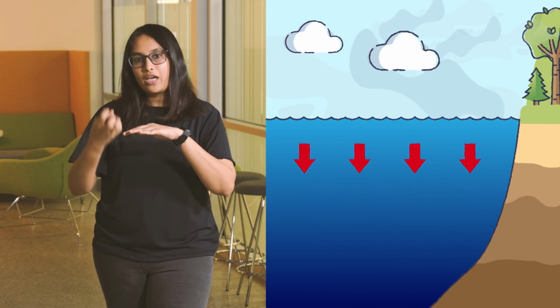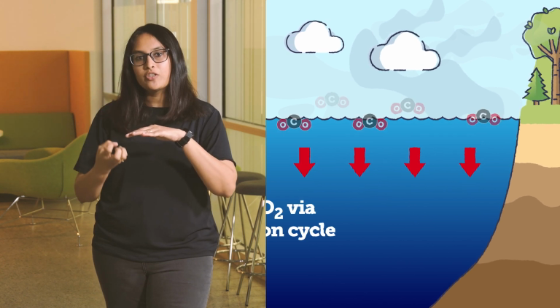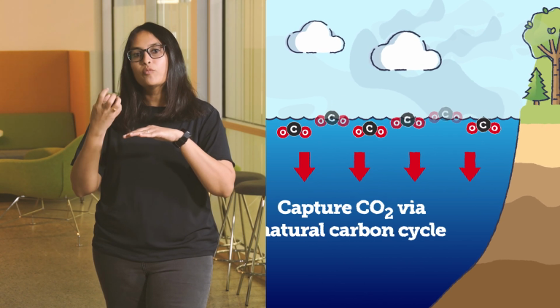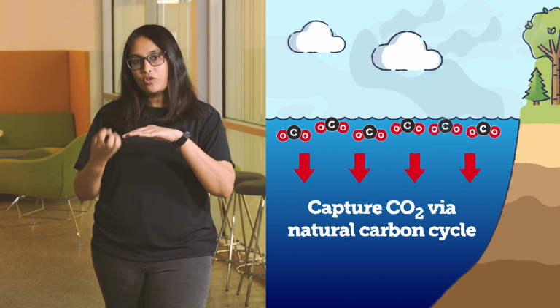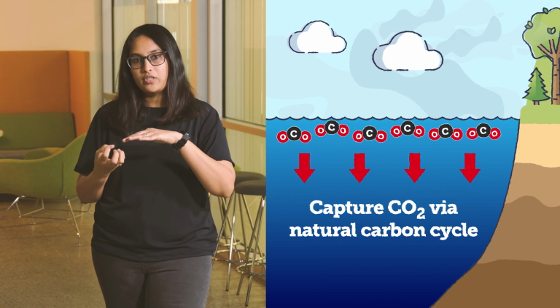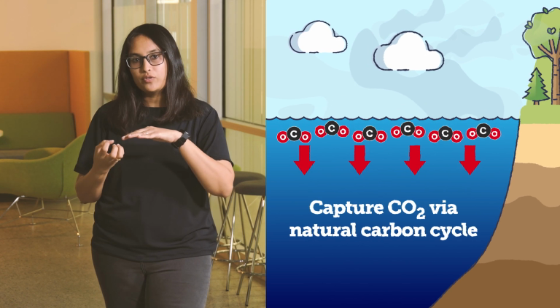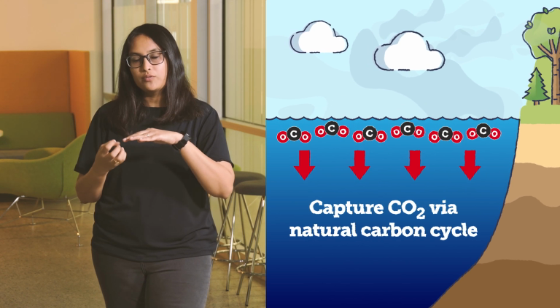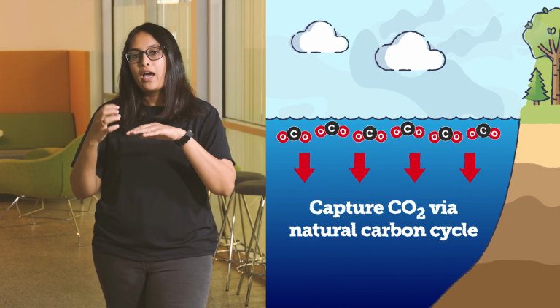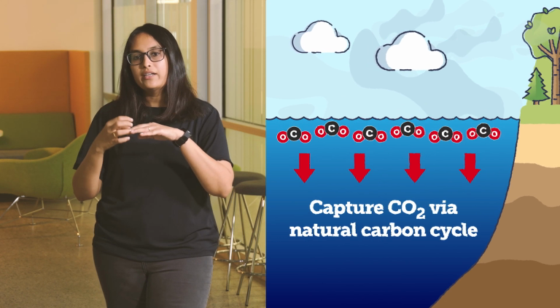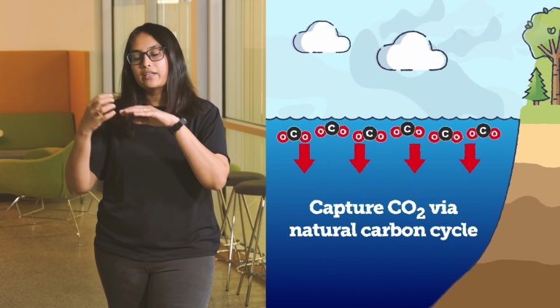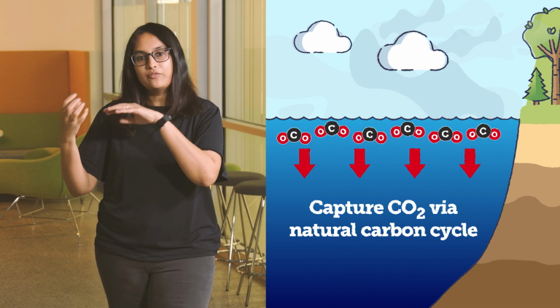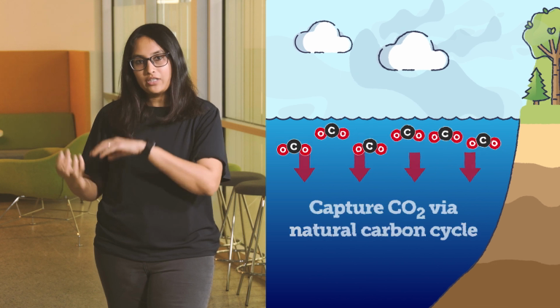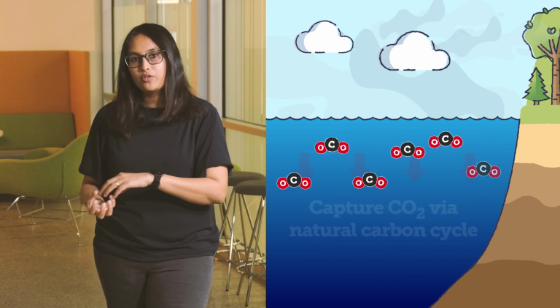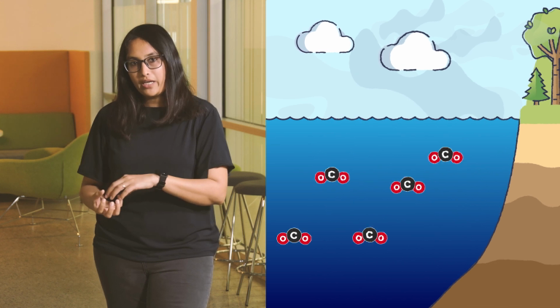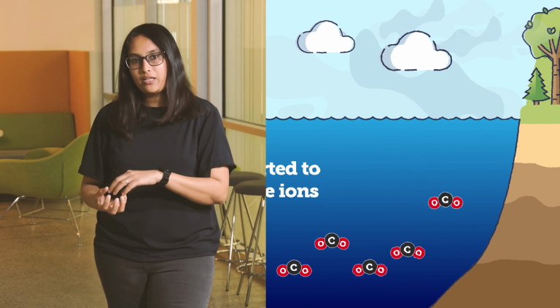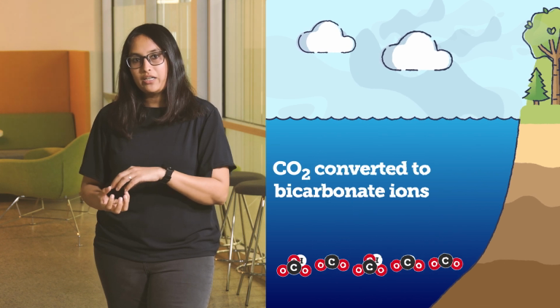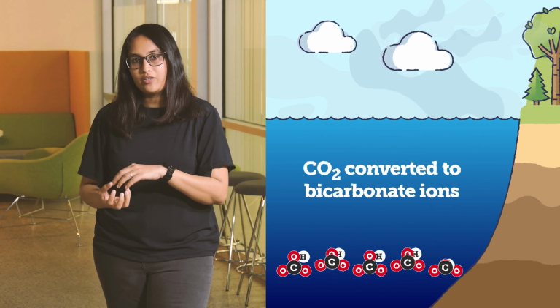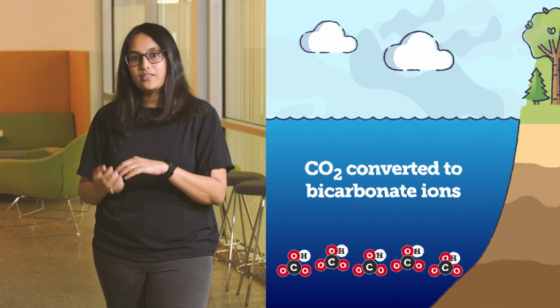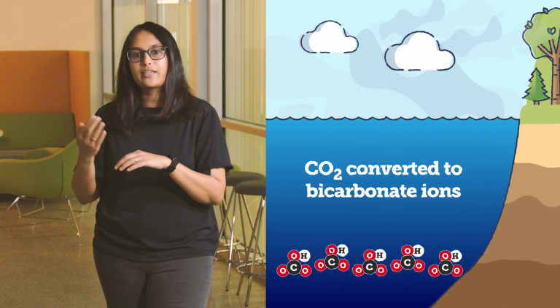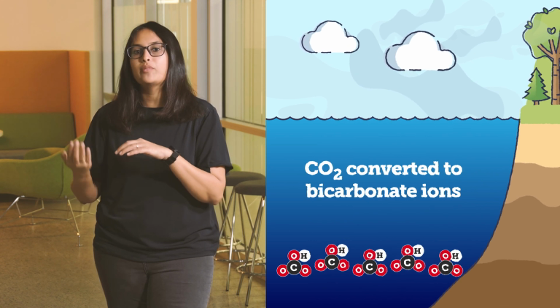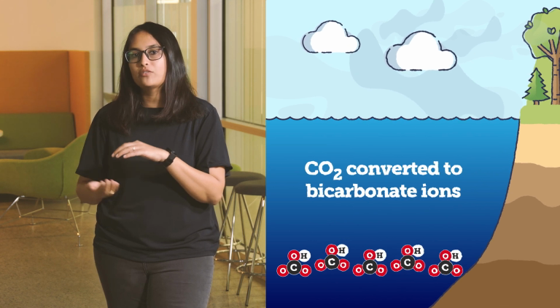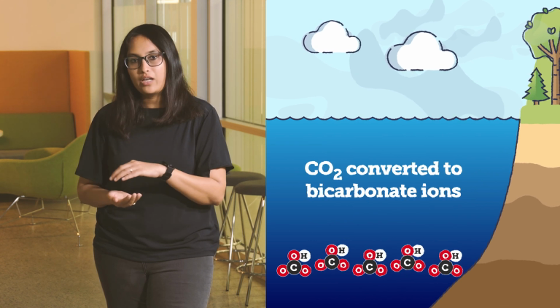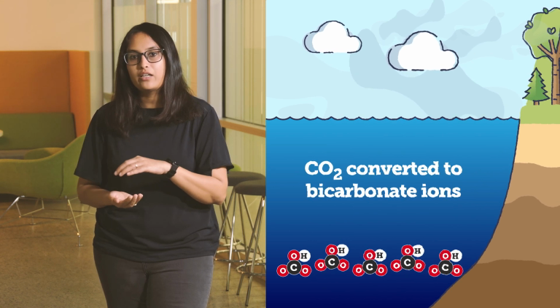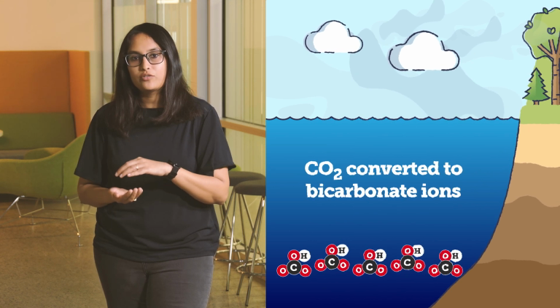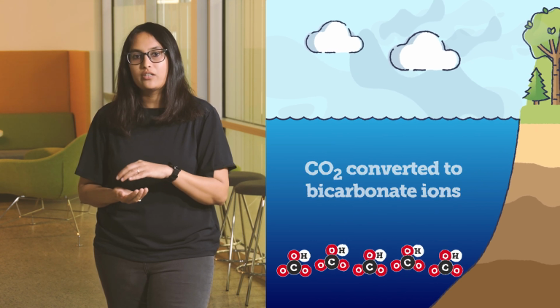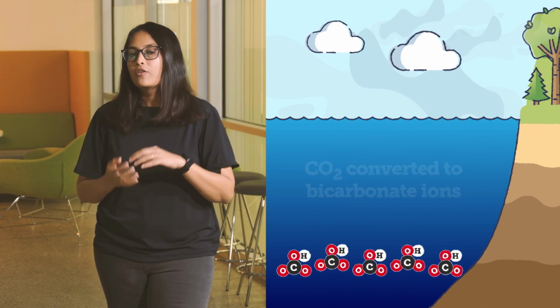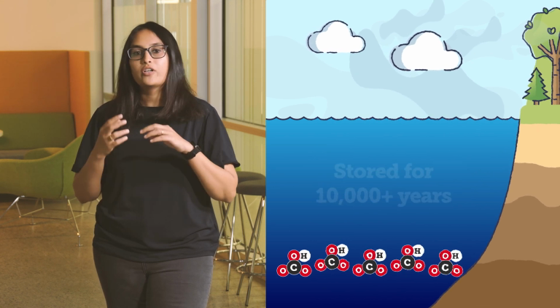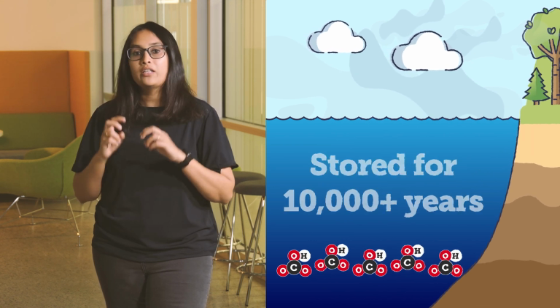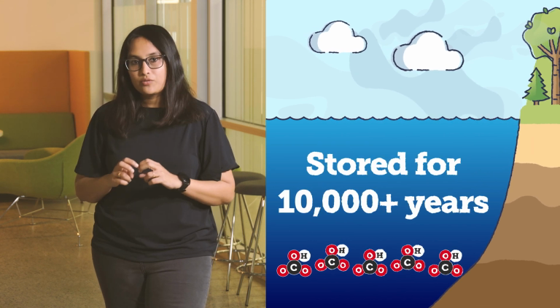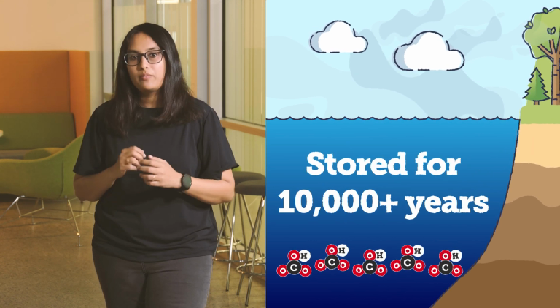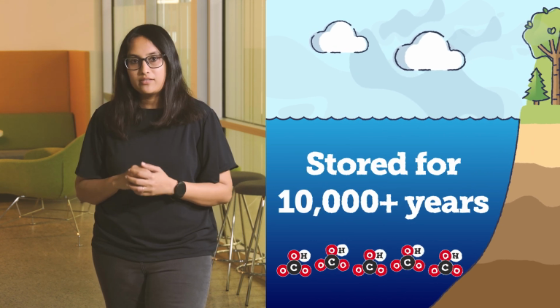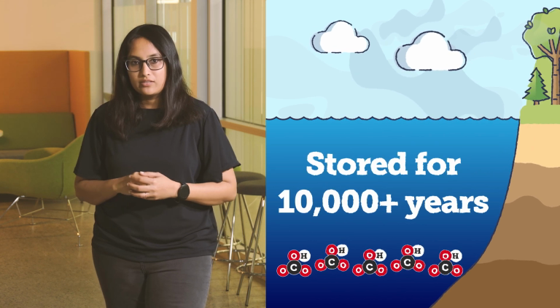The captured CO2 can be converted into bicarbonate ions that can be stored under the ocean for 10,000 plus years.